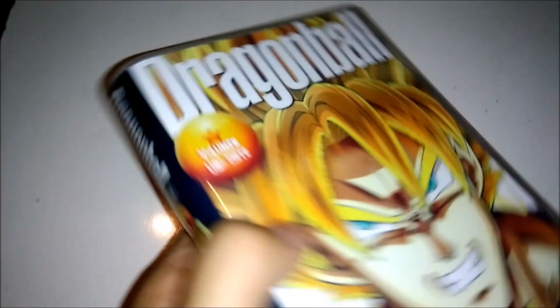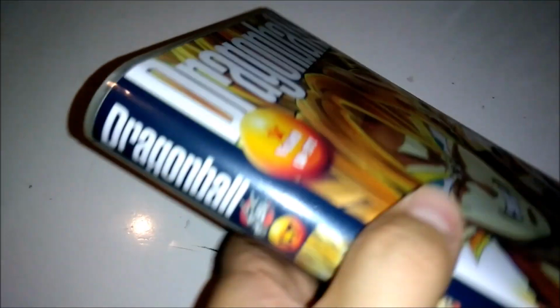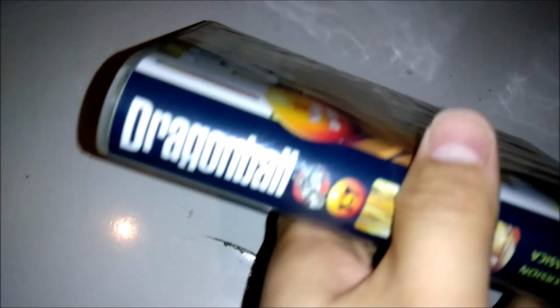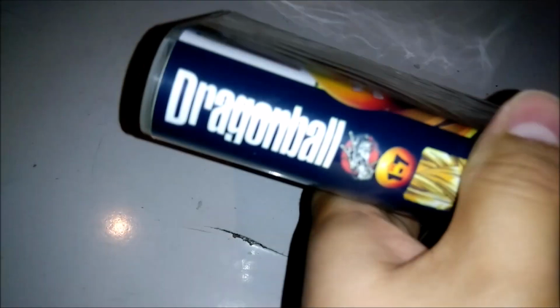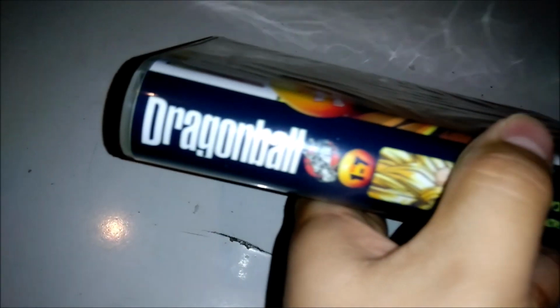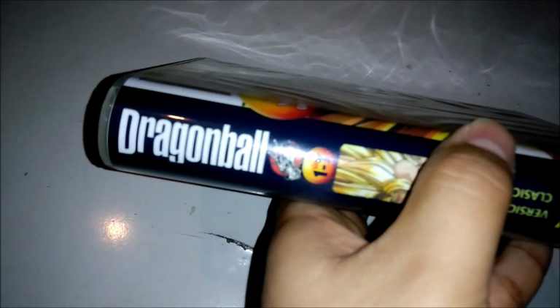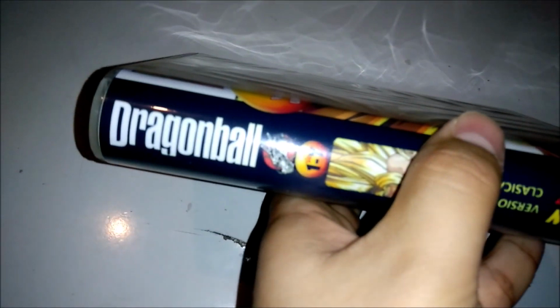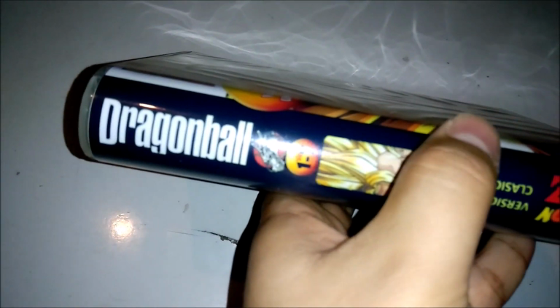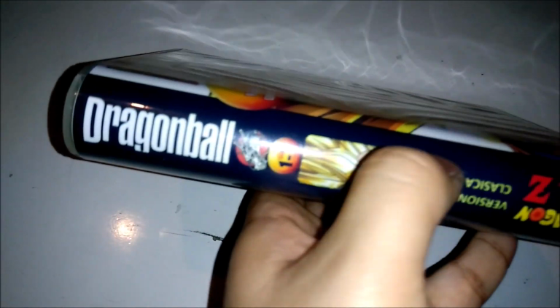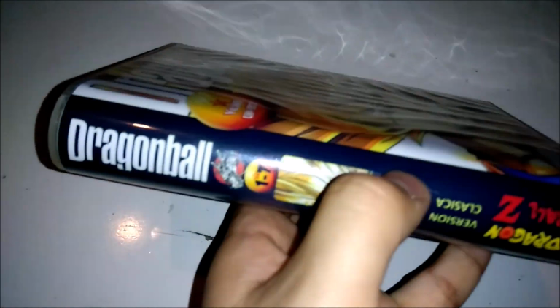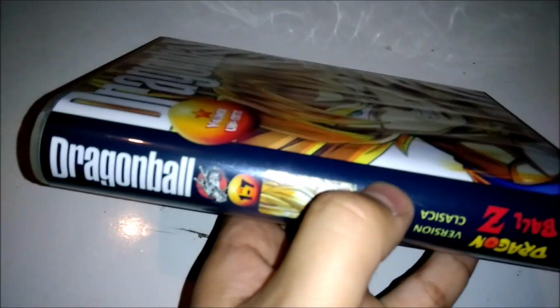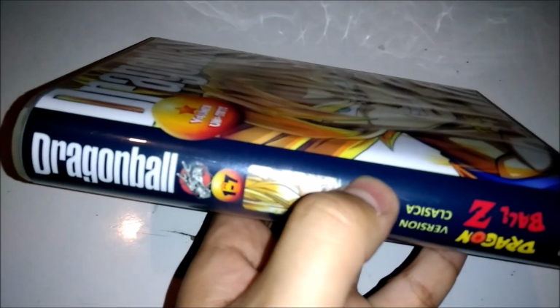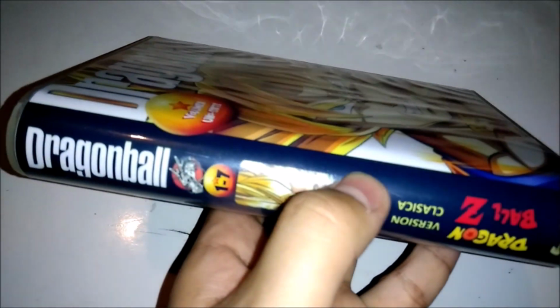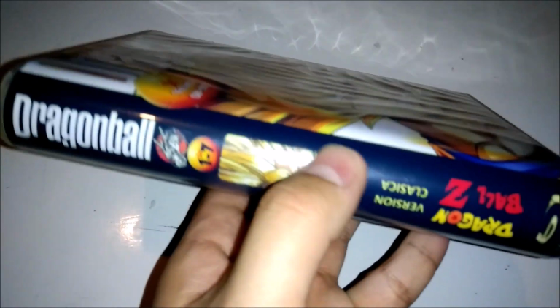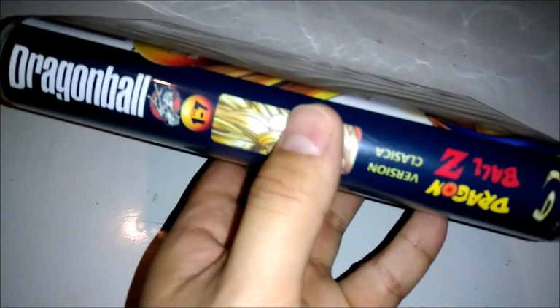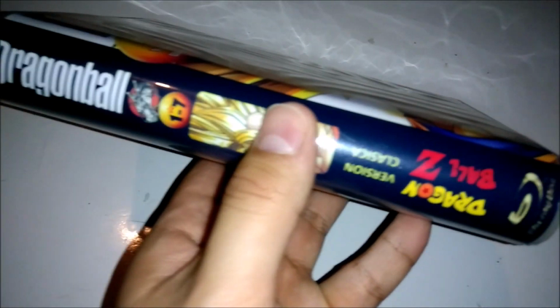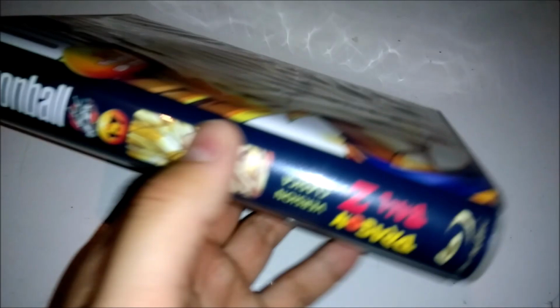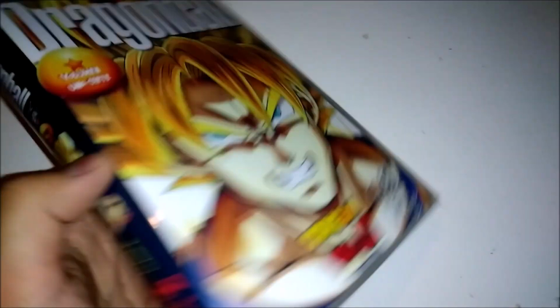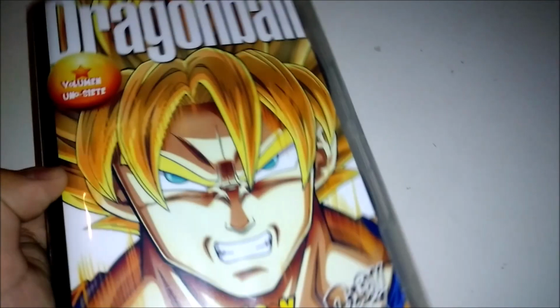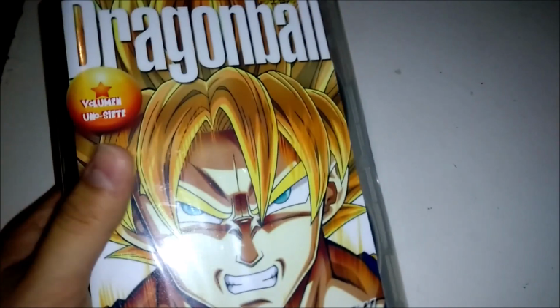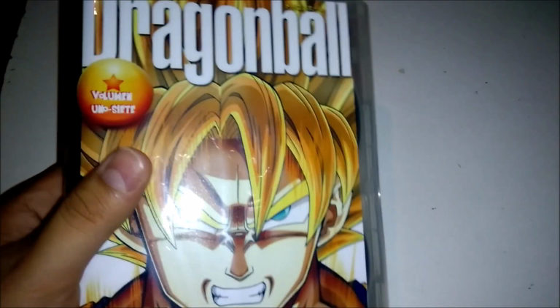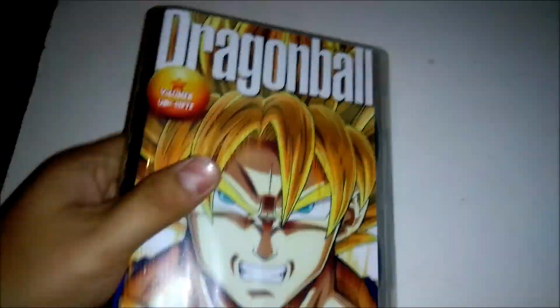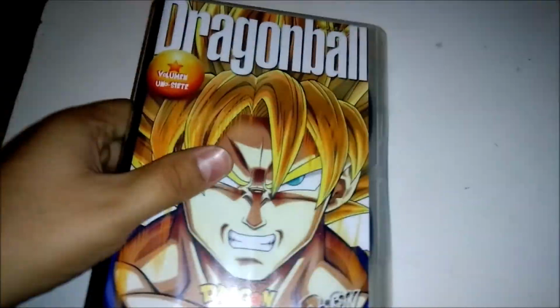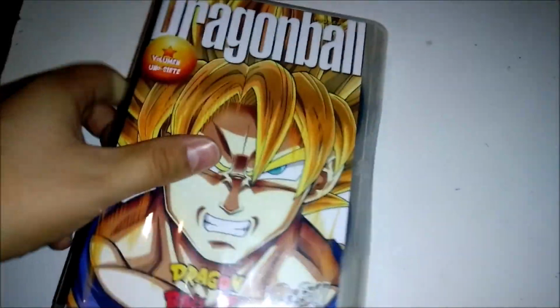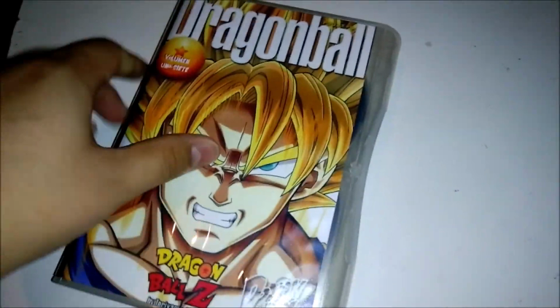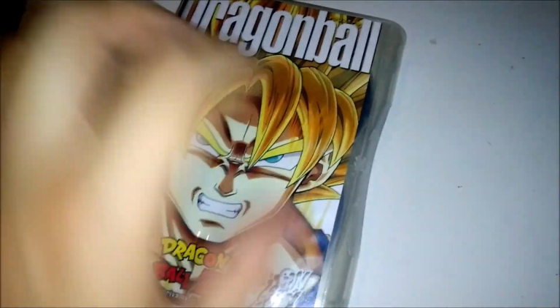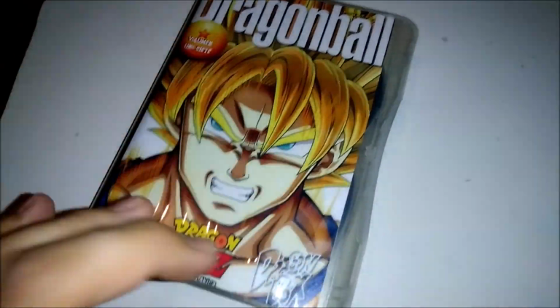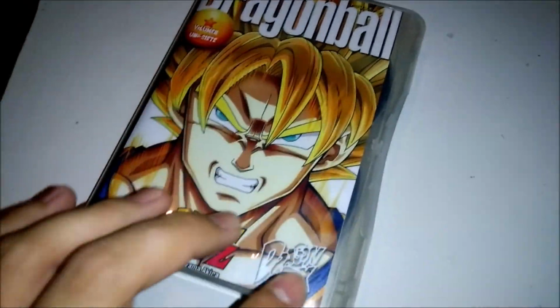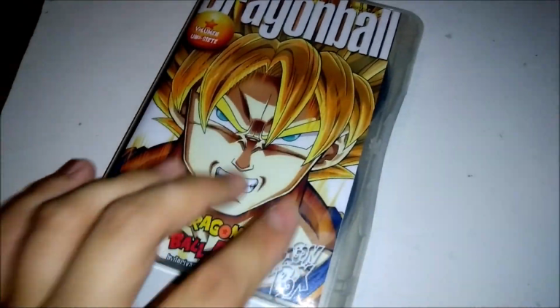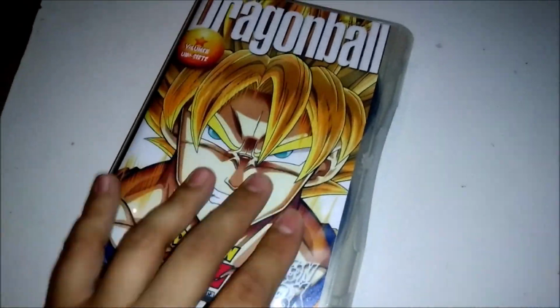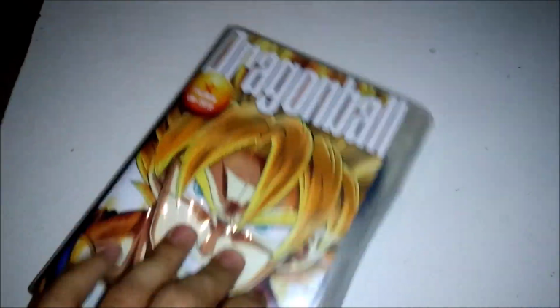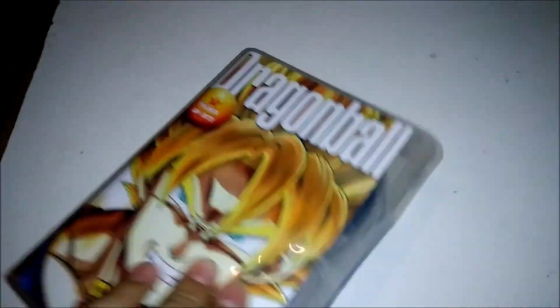This contains all 291 episodes of Dragon Ball Z, plus the movies, and Dragon Box quality from Japan. You could get this in full HD or the Dragon Box version.